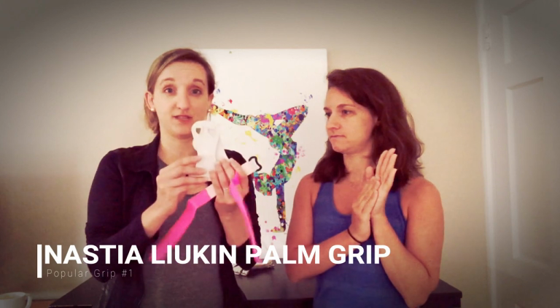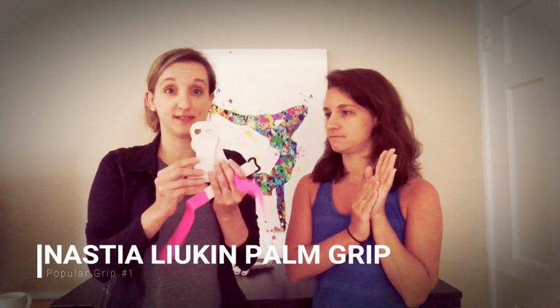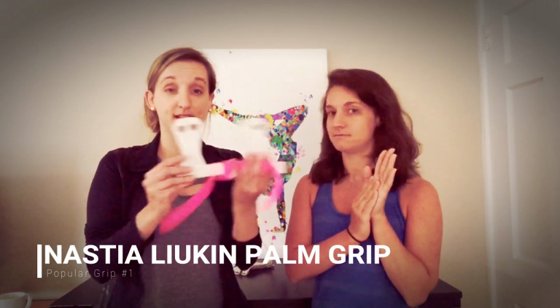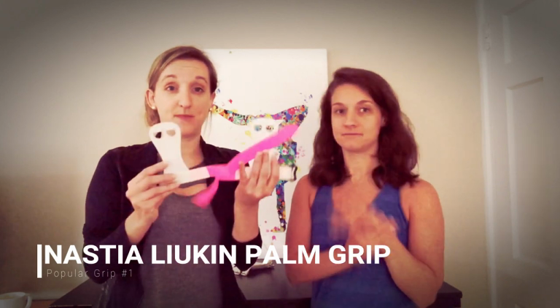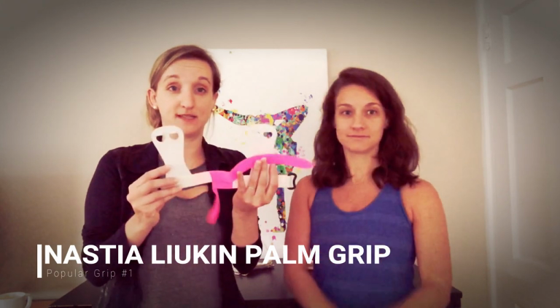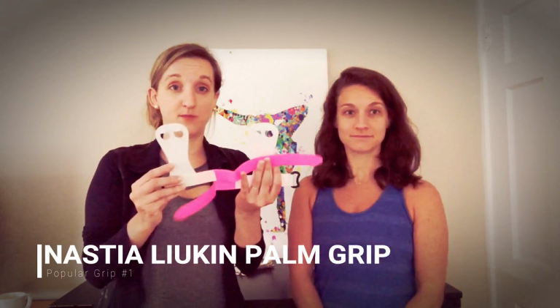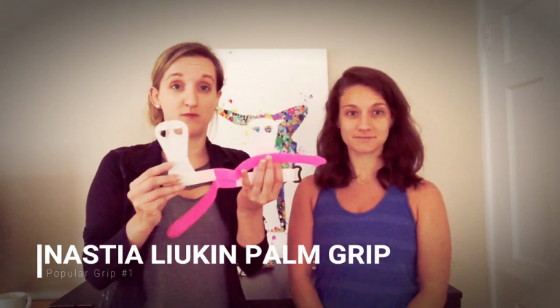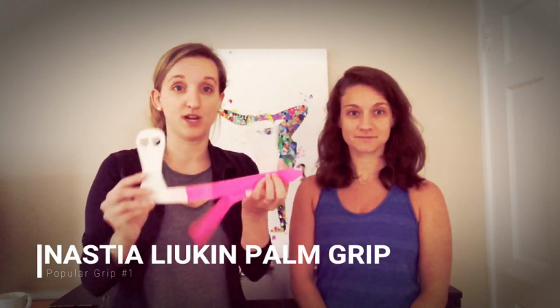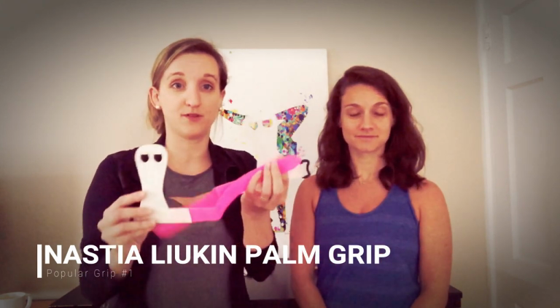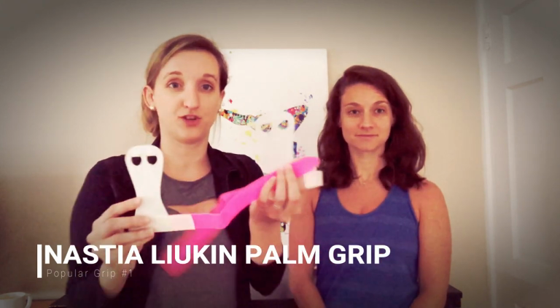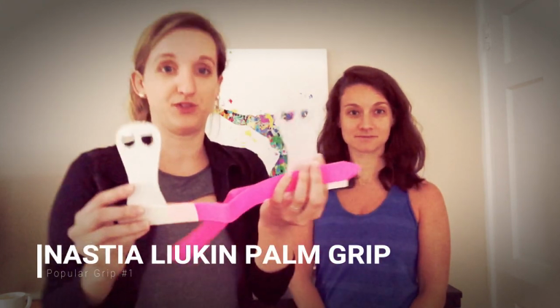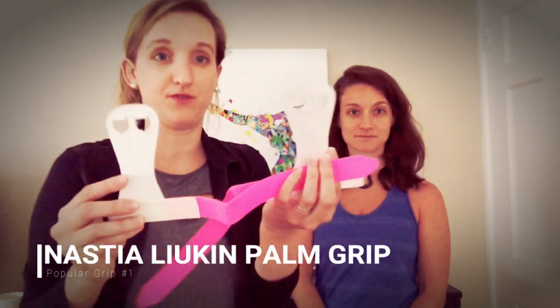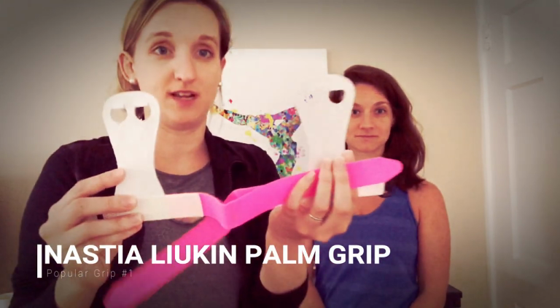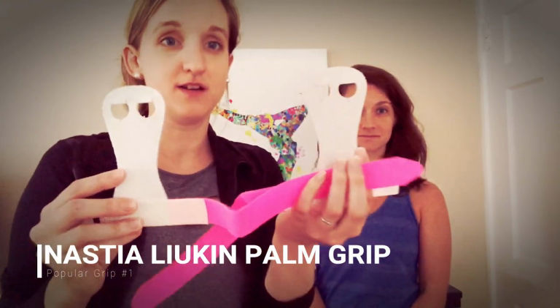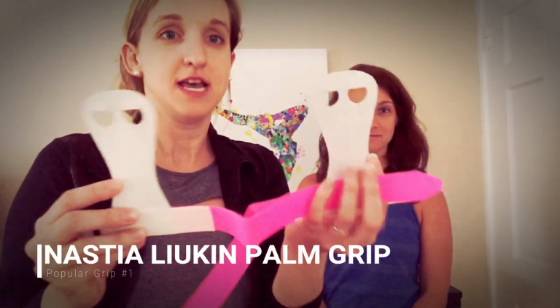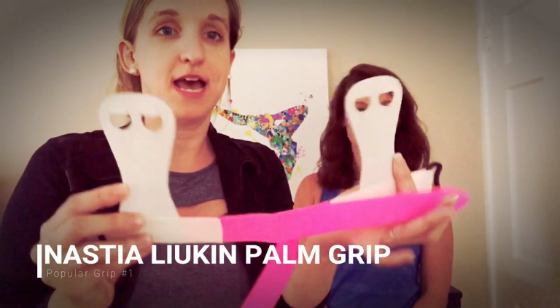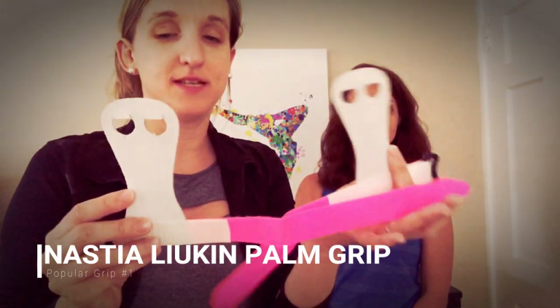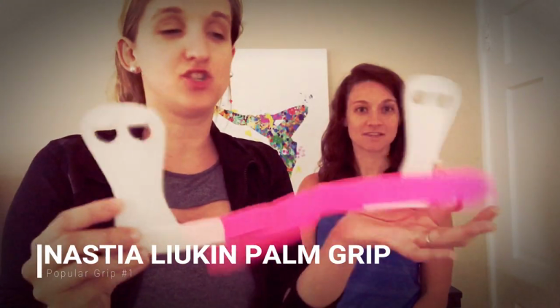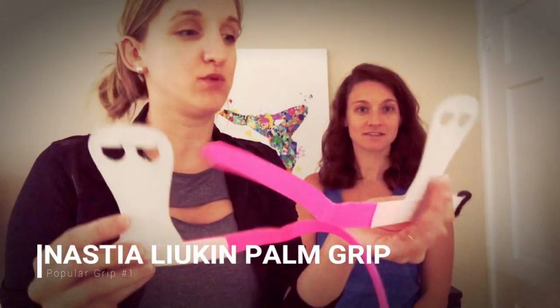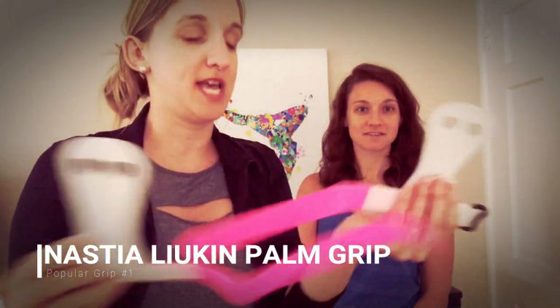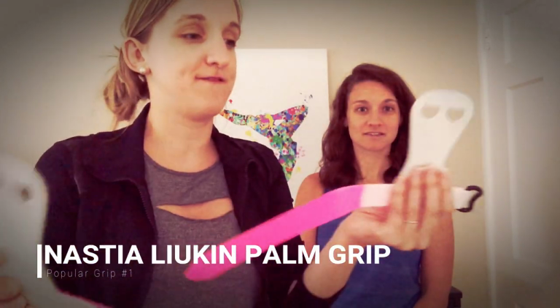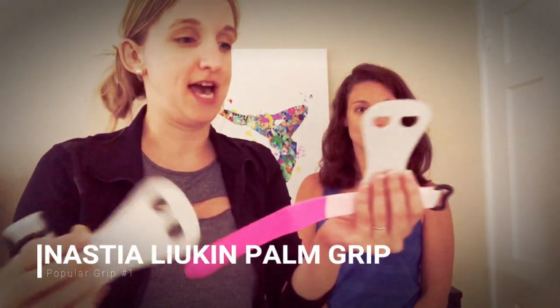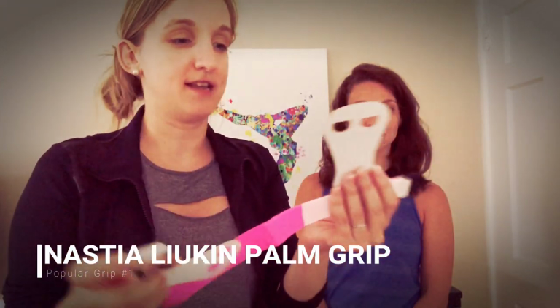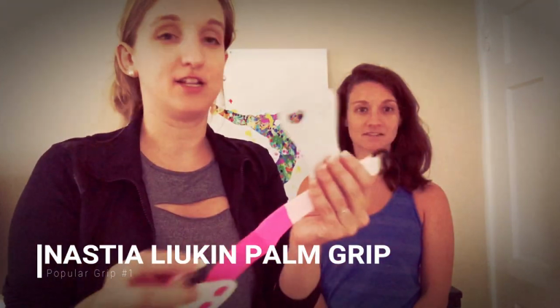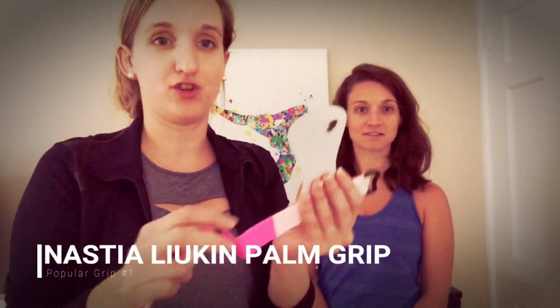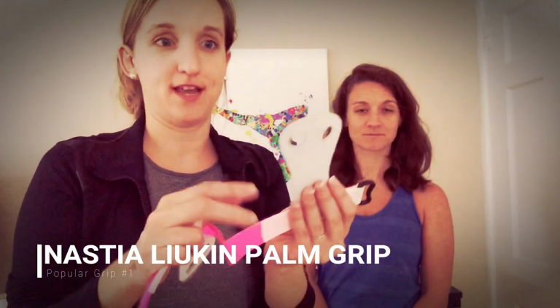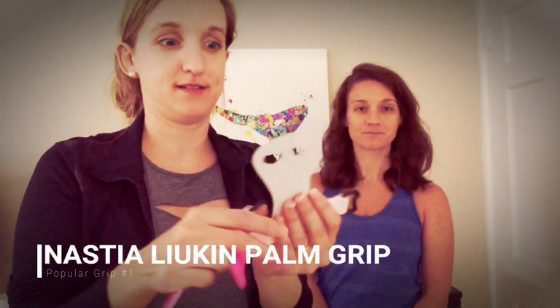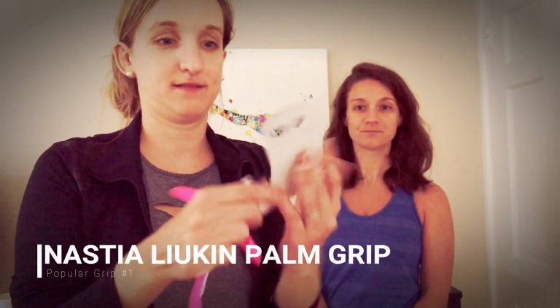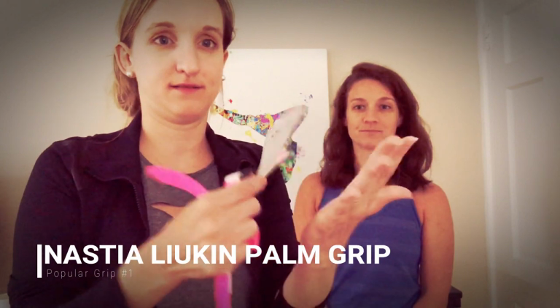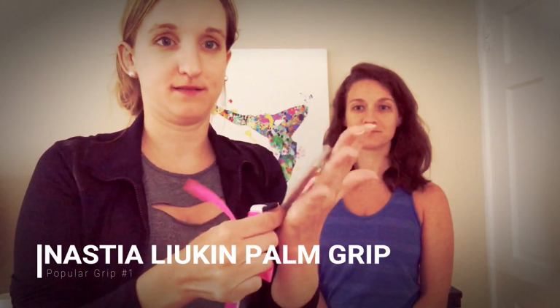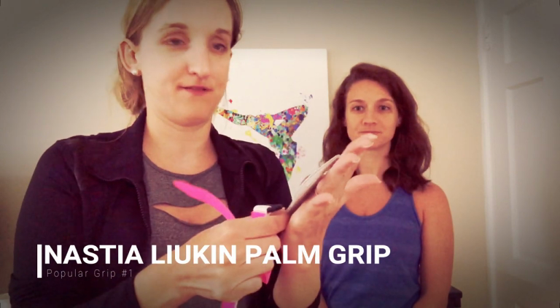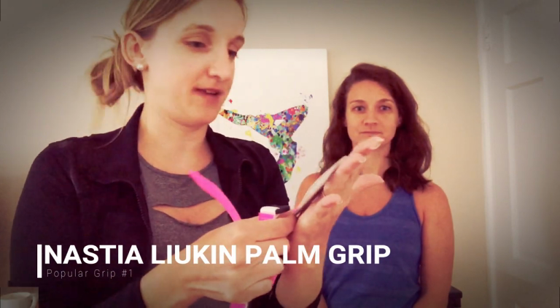So this is like a basic palm grip — I'll show it to you right here. This just lays flat against your hand.